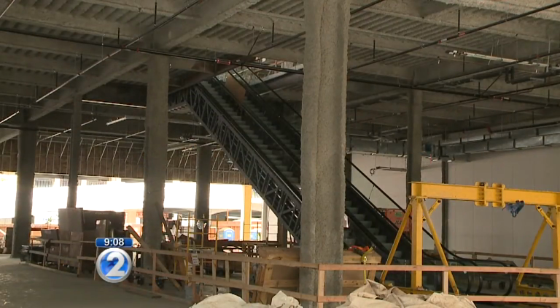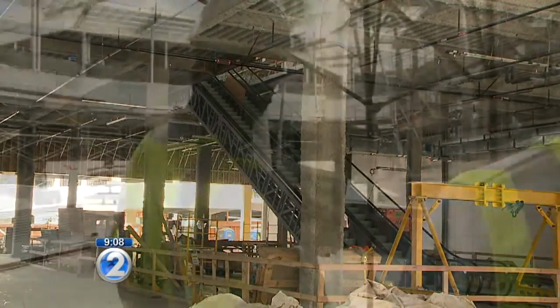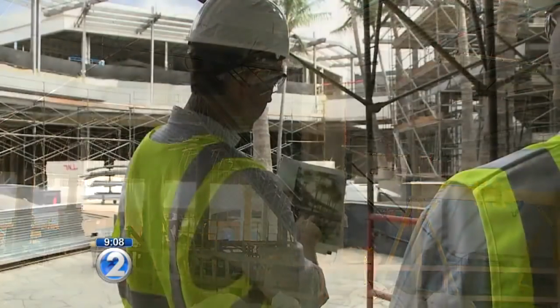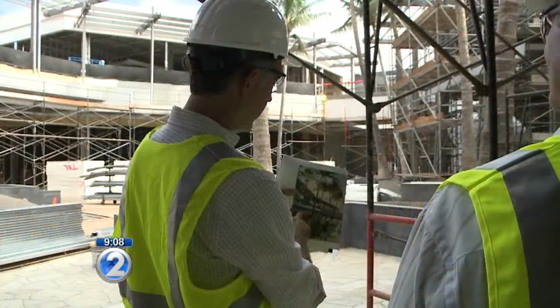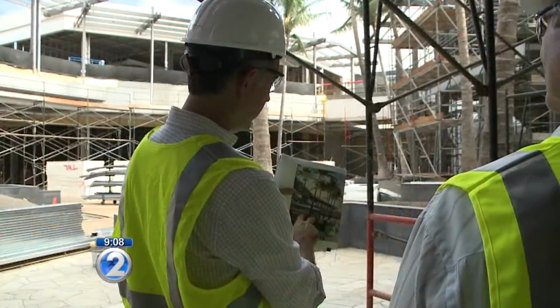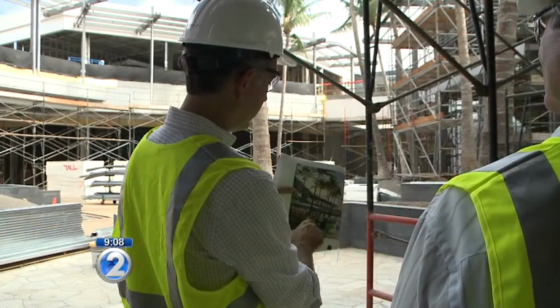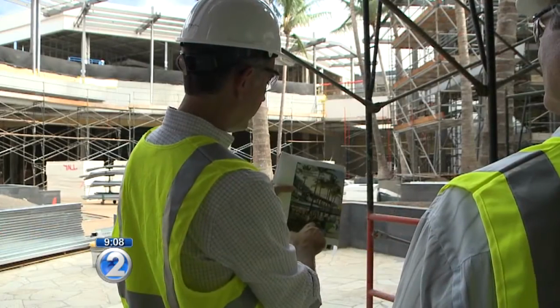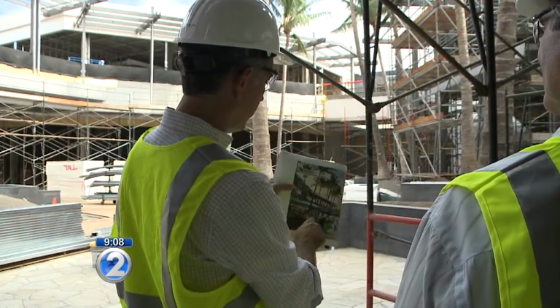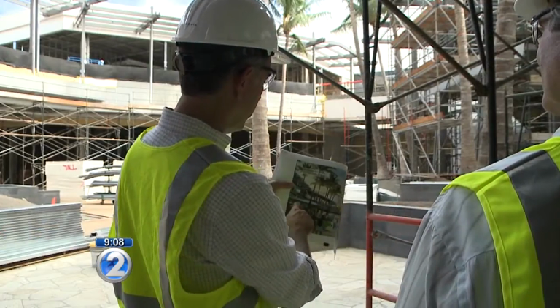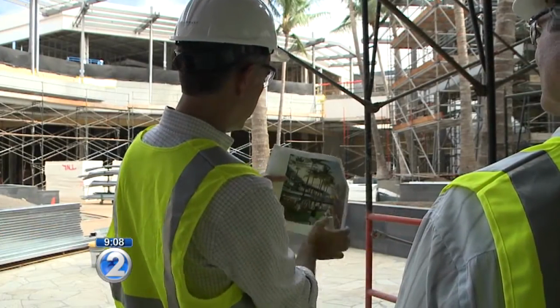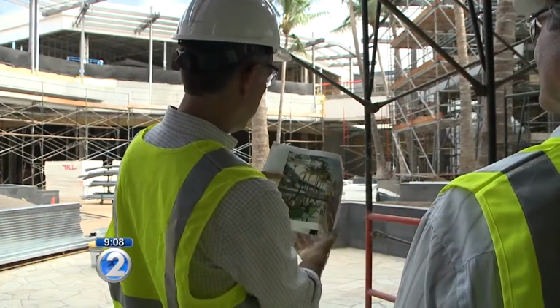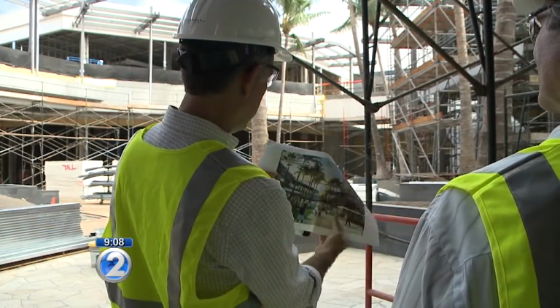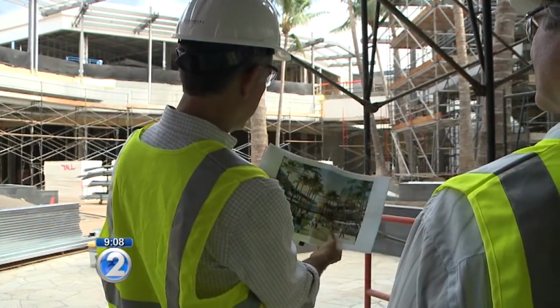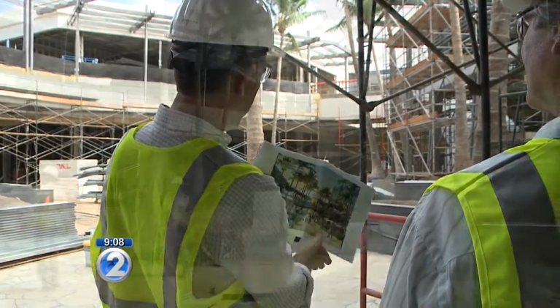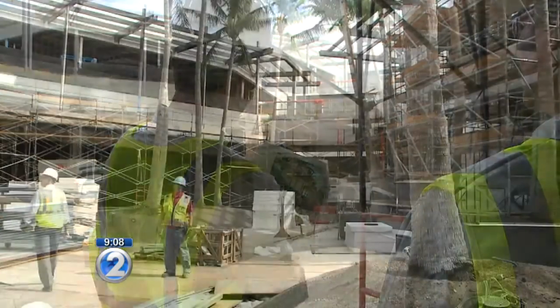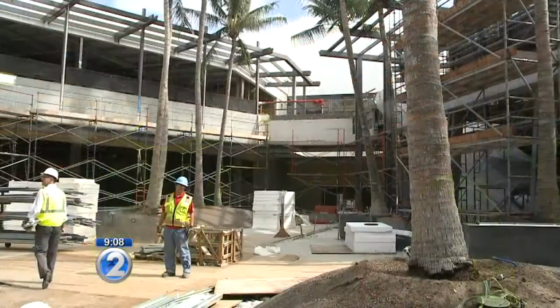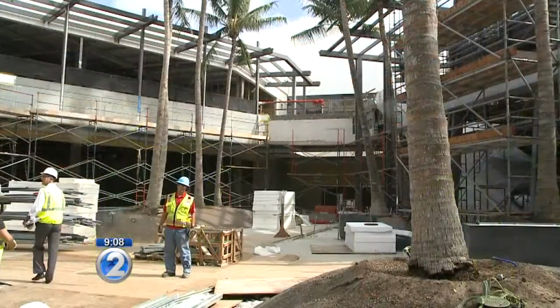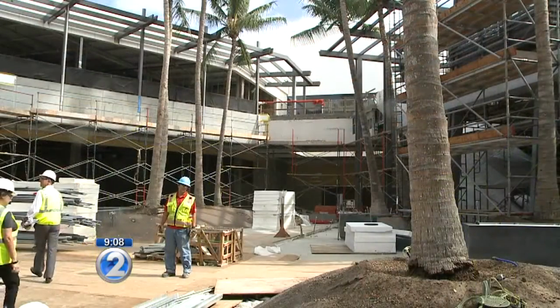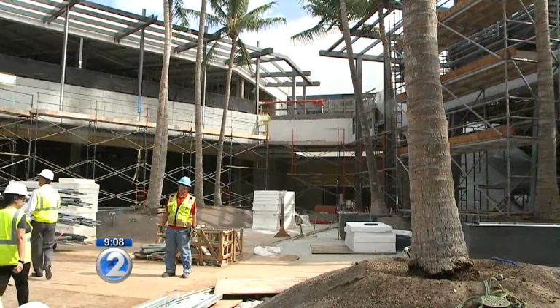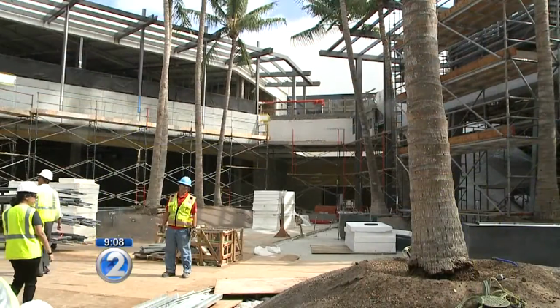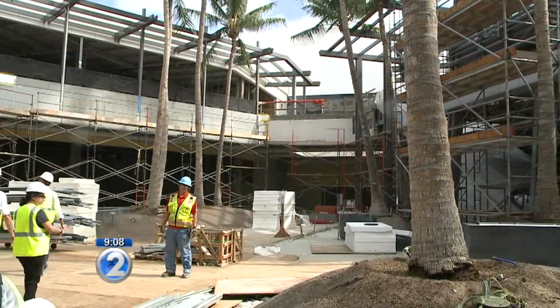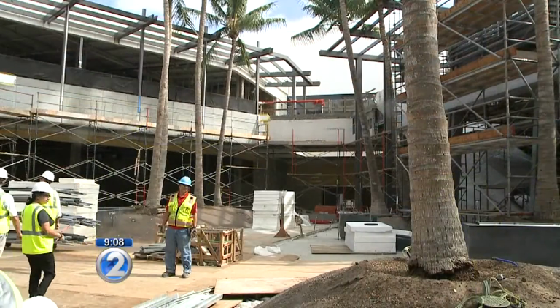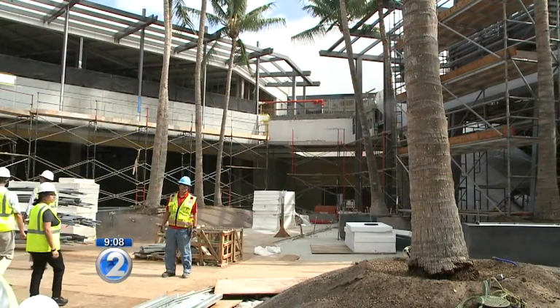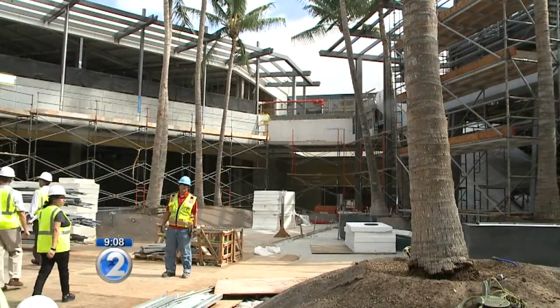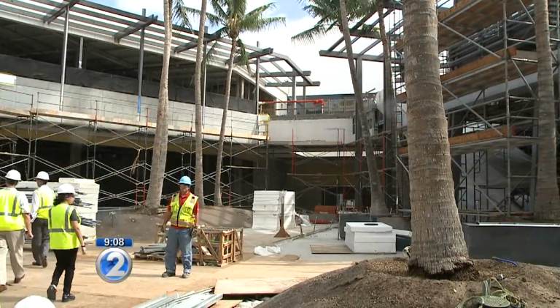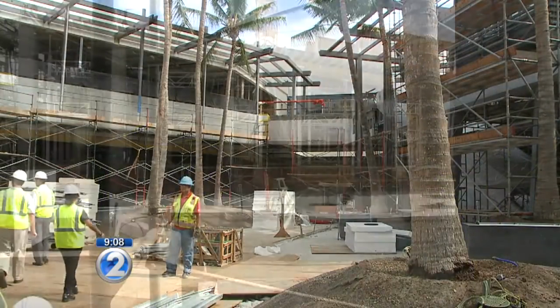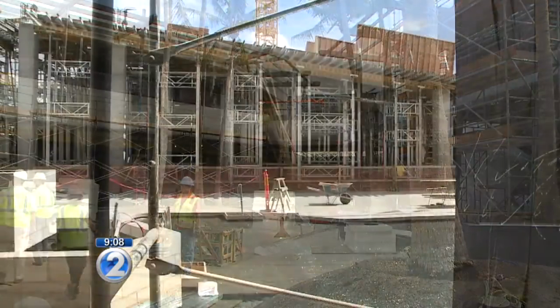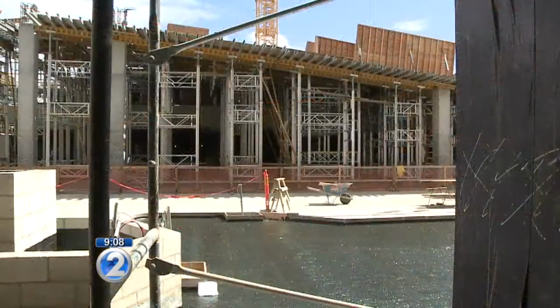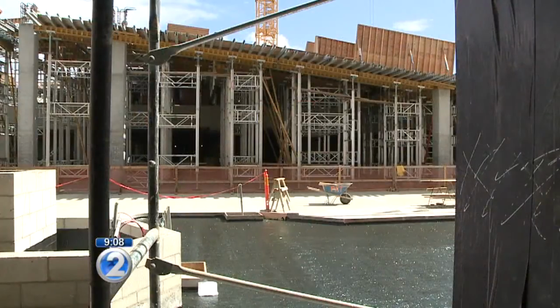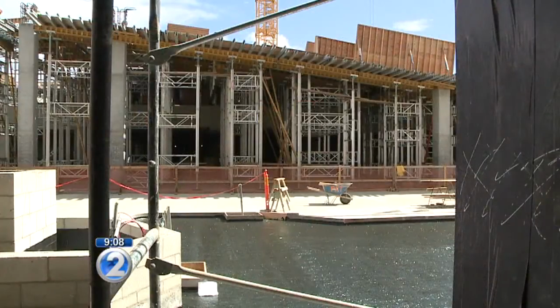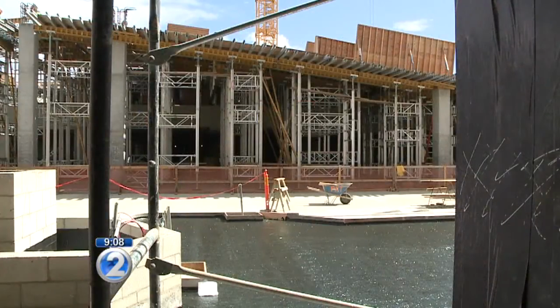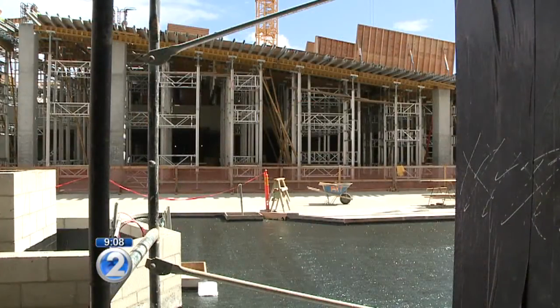They're also adding a second stage at the mall. It'll be located here near Bloomingdale's. And more parking — a thousand more parking stalls.